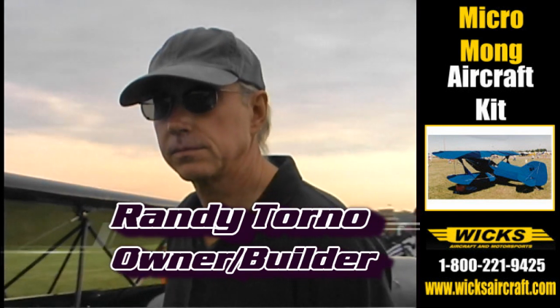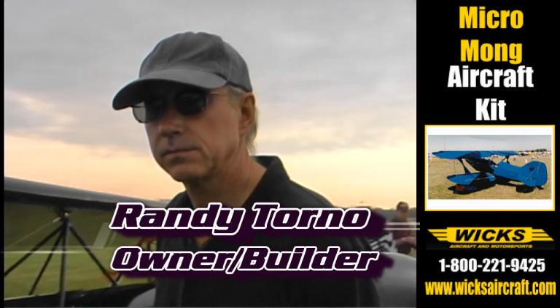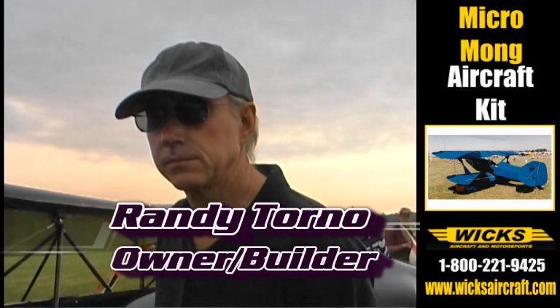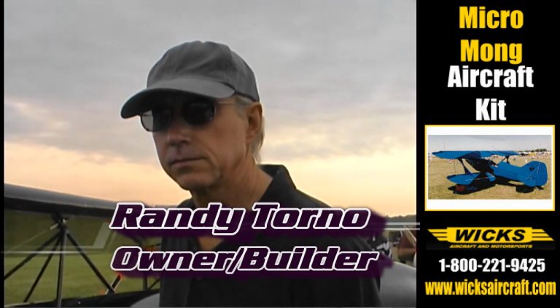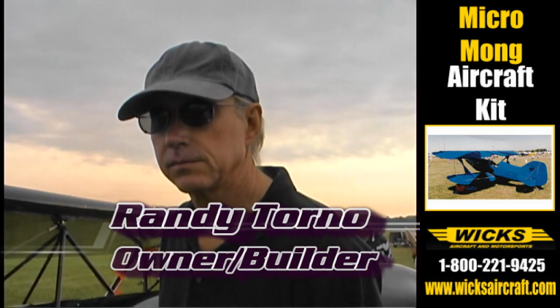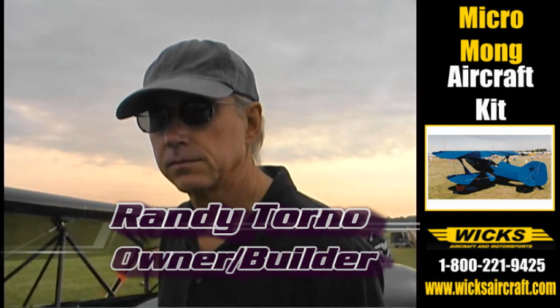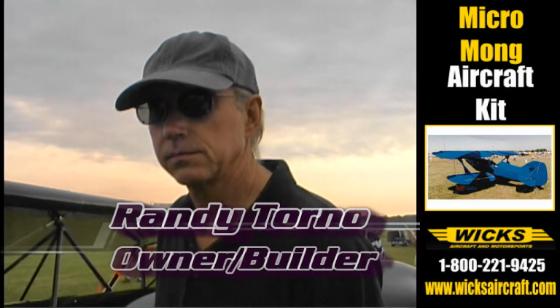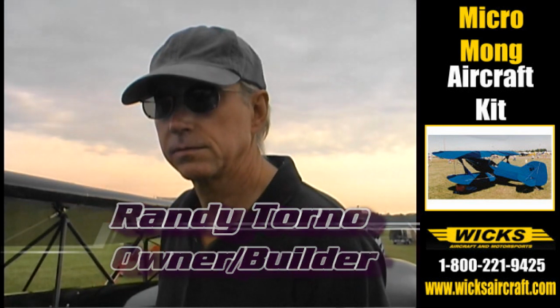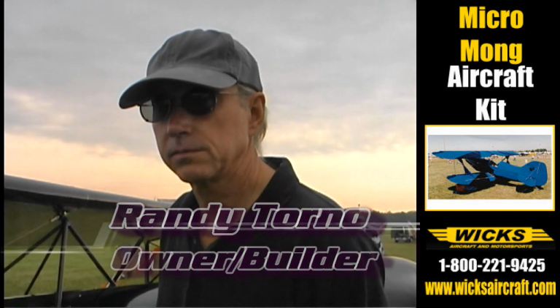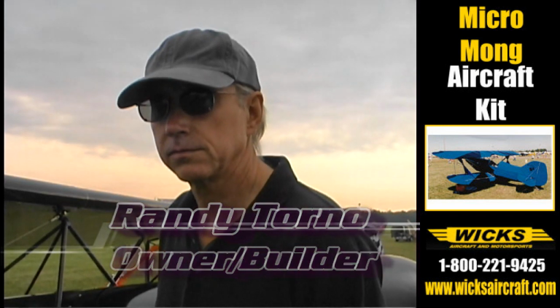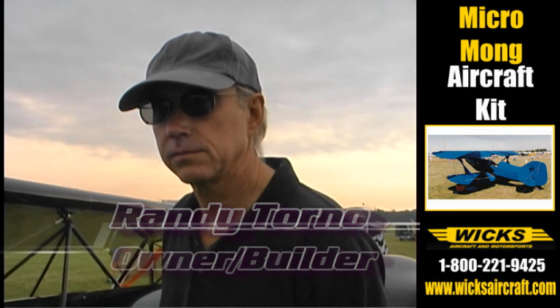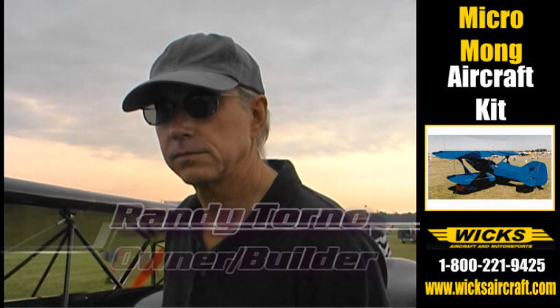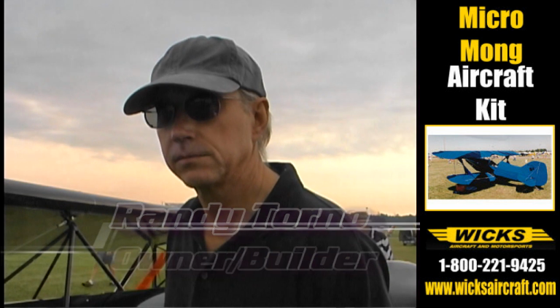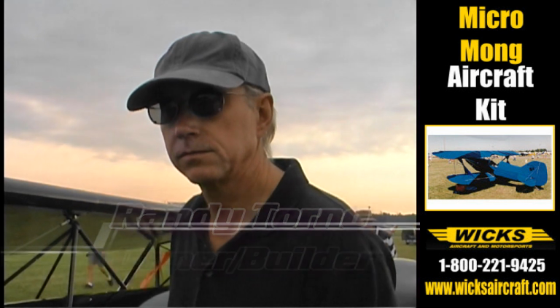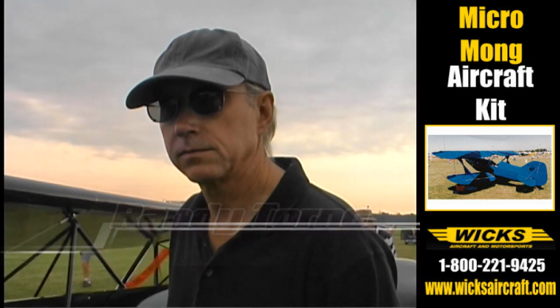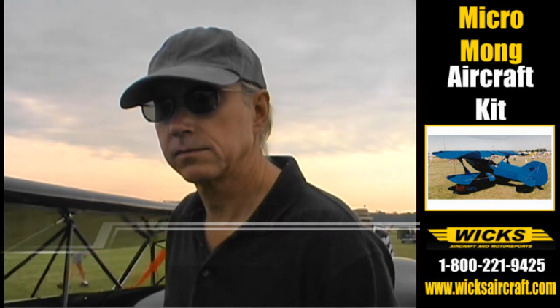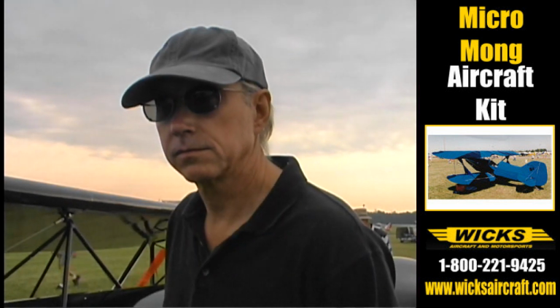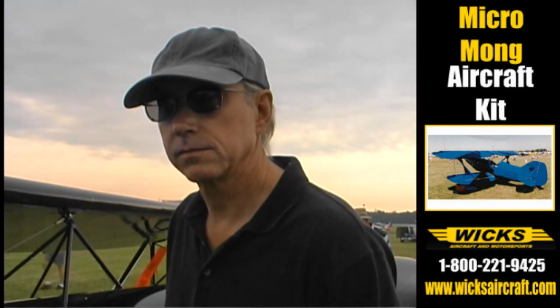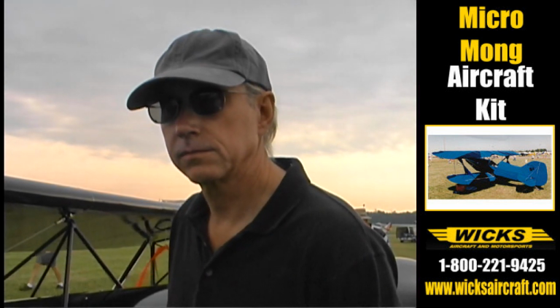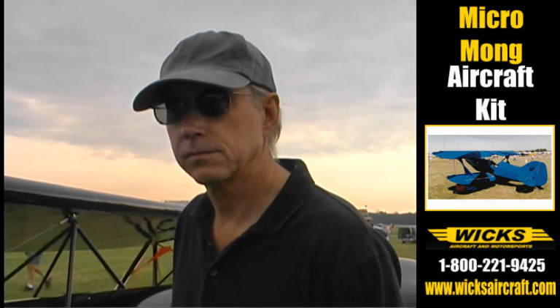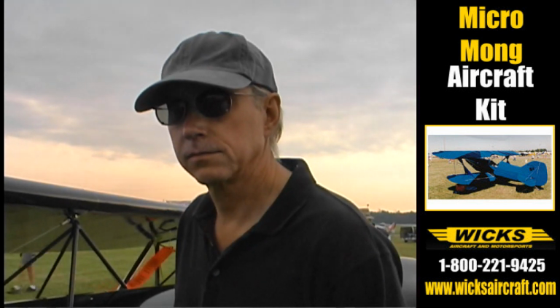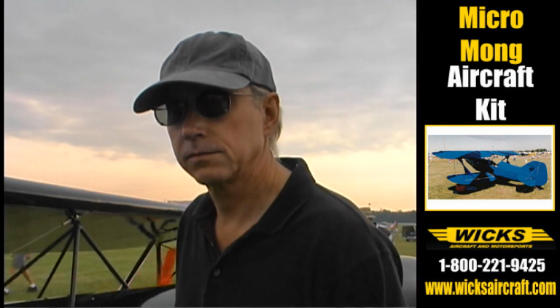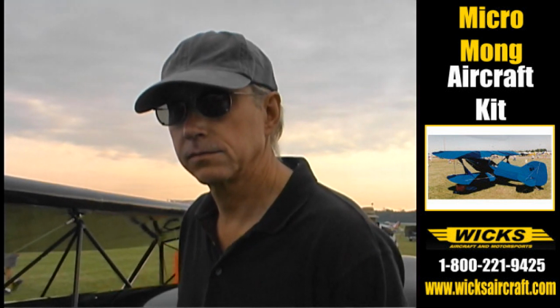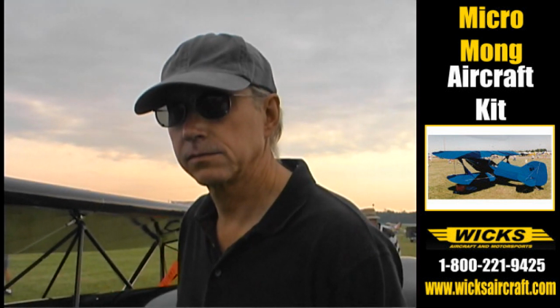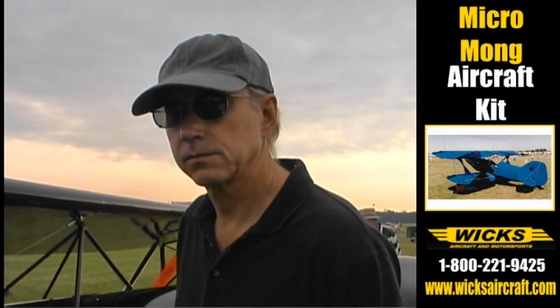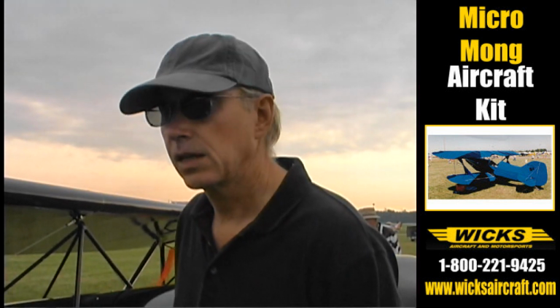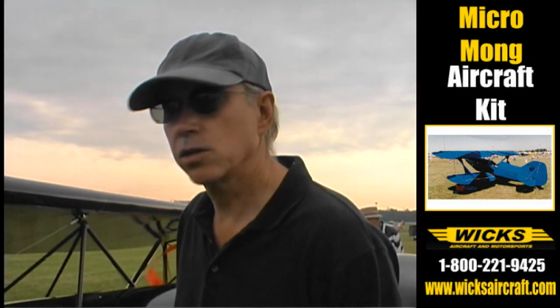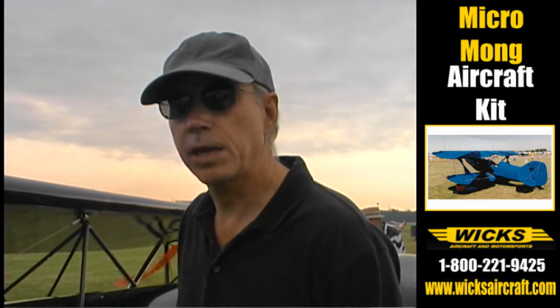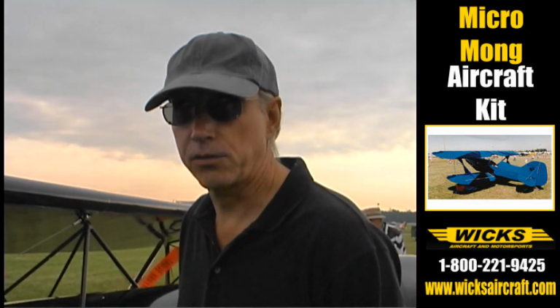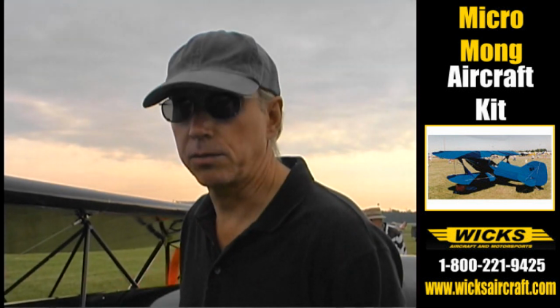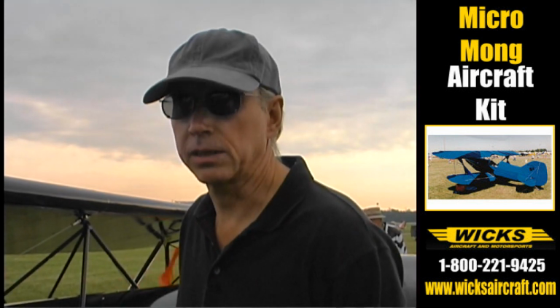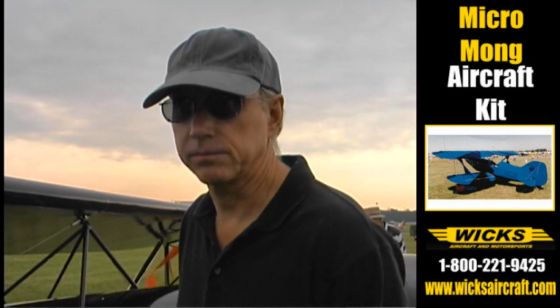How long has it taken you to get it to this stage? This is a beautiful little finished product. How long did it take you to get to this stage? It took me a half year to make it.